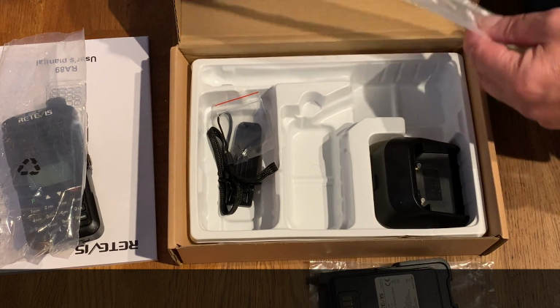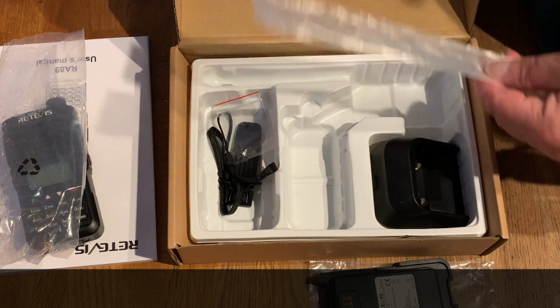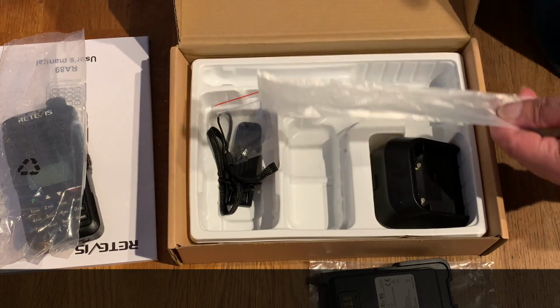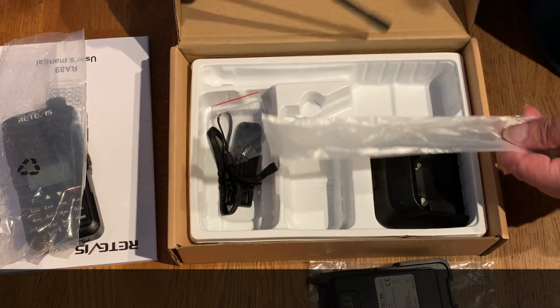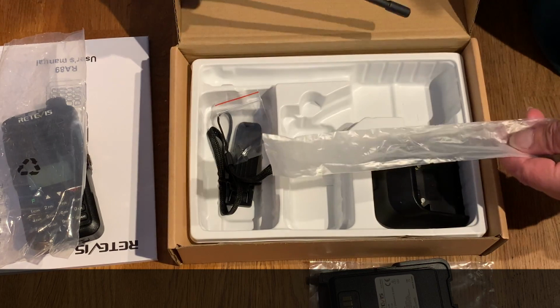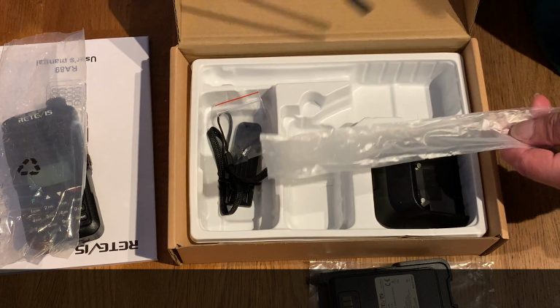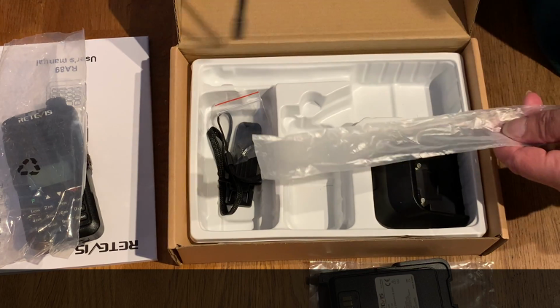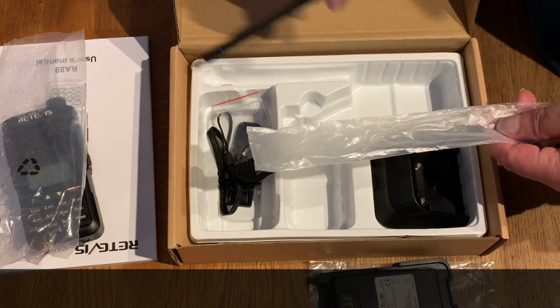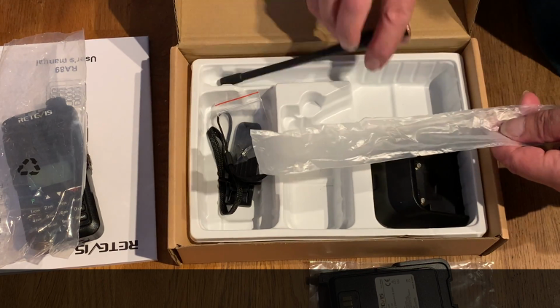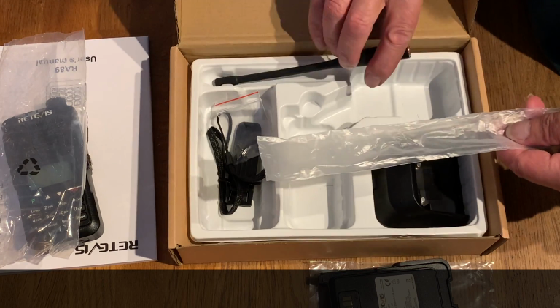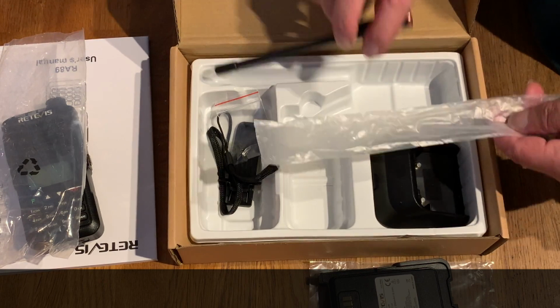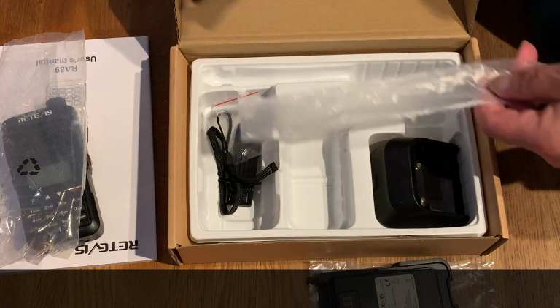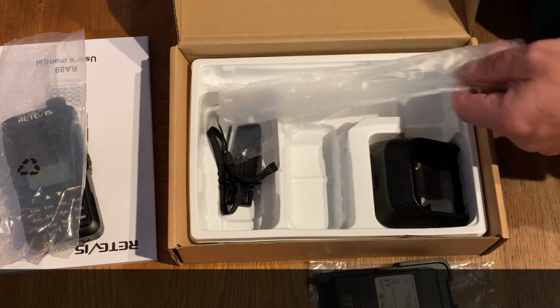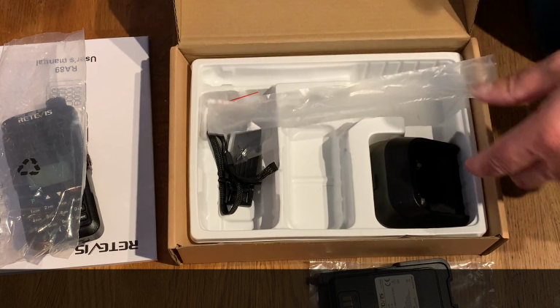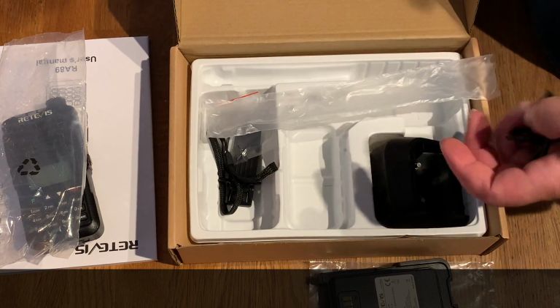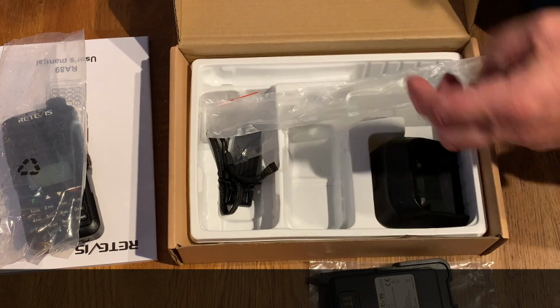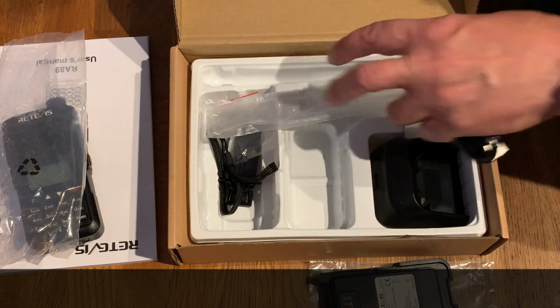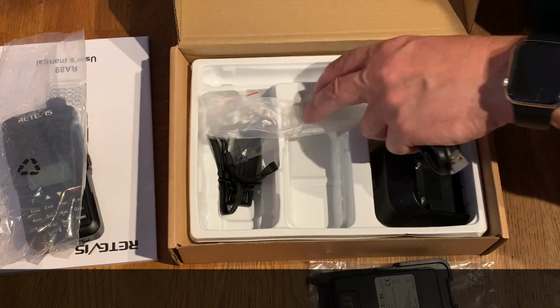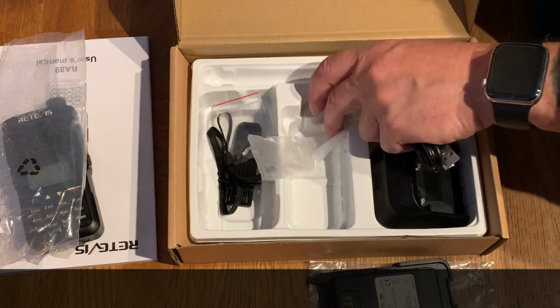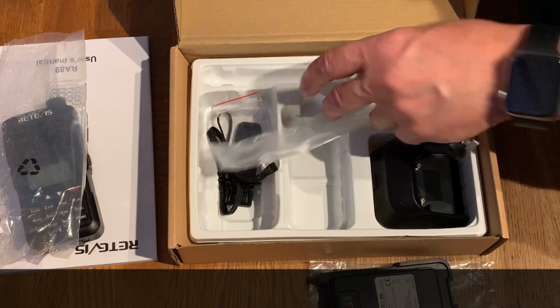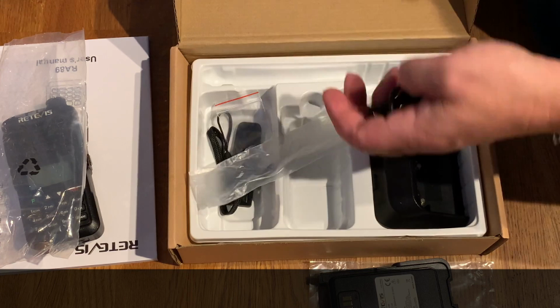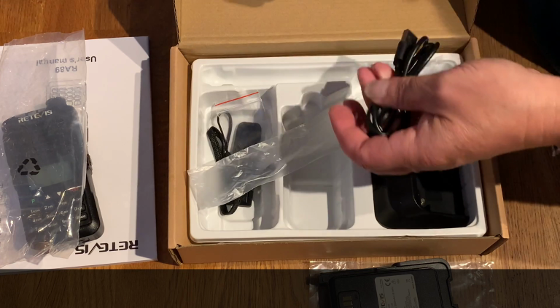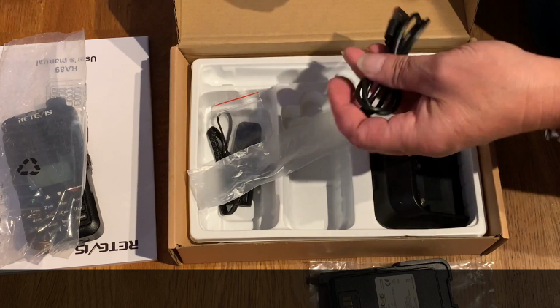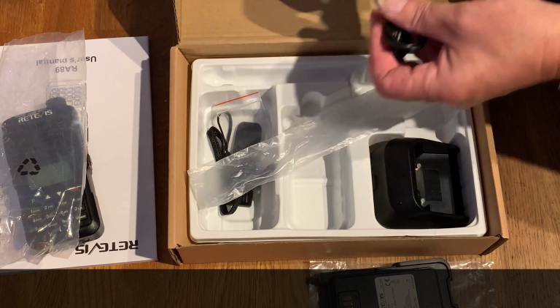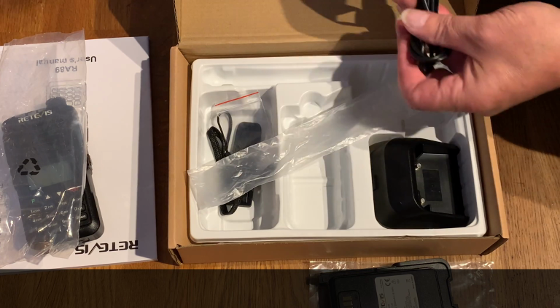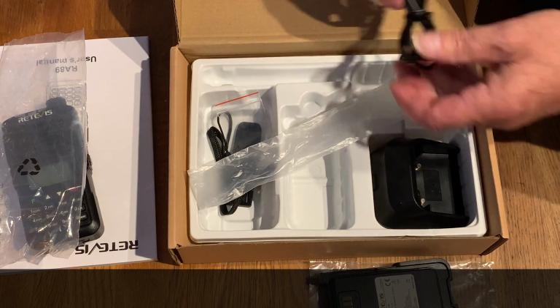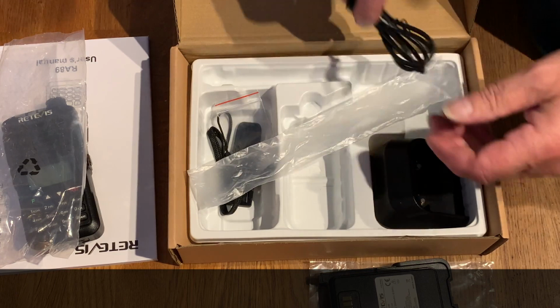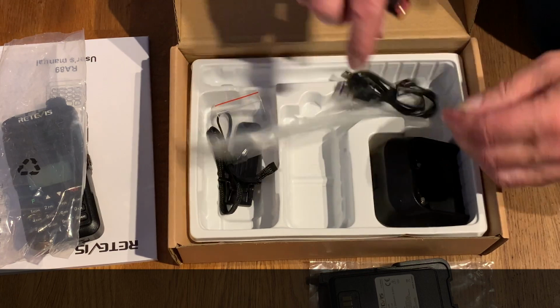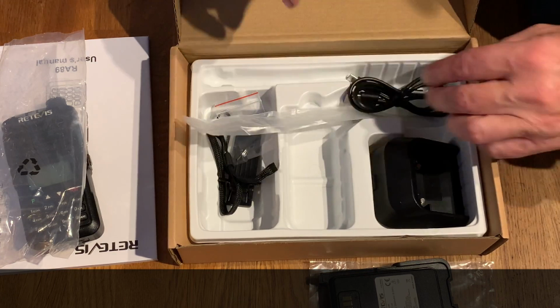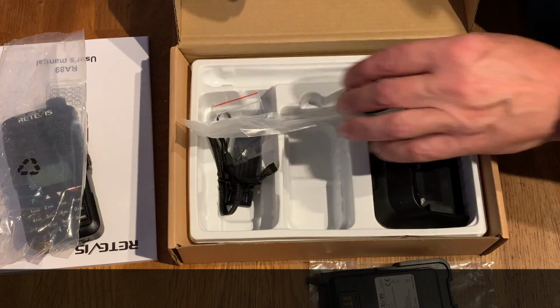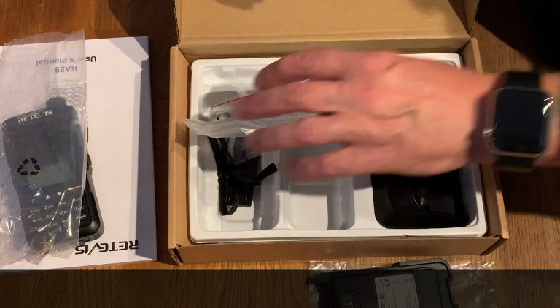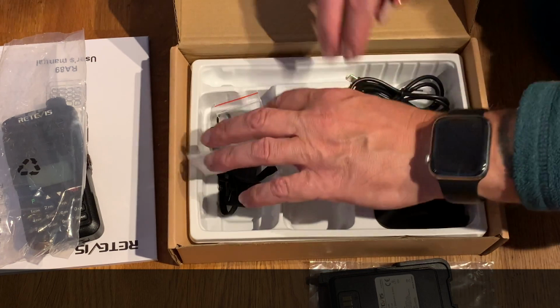So it can be charged from a phone charger. Good stuff.